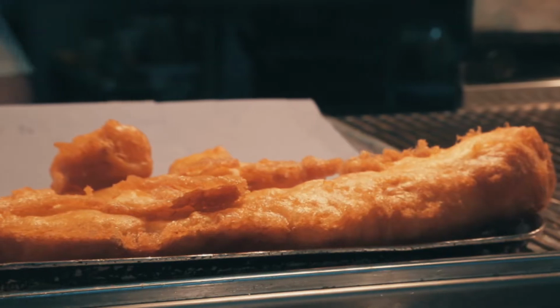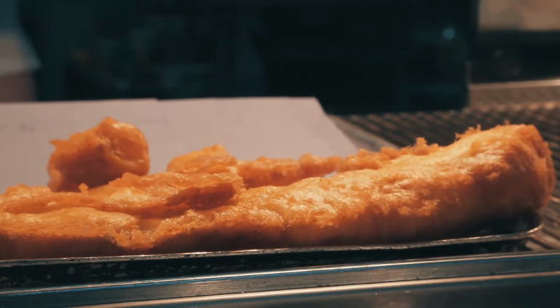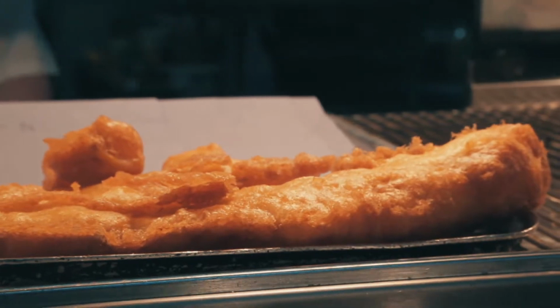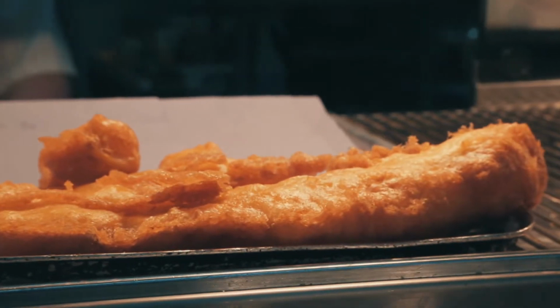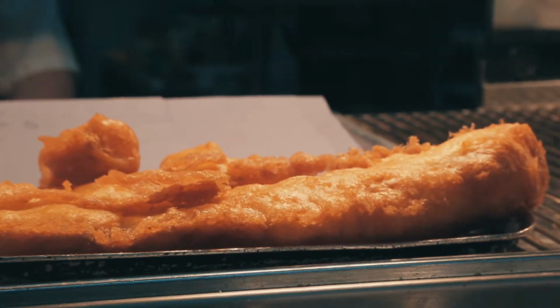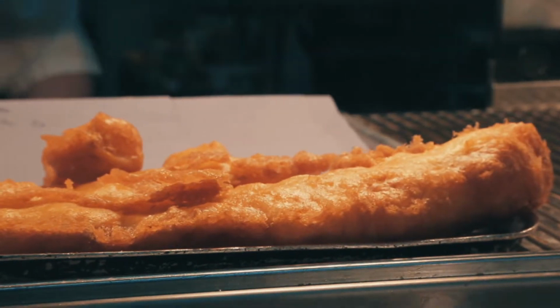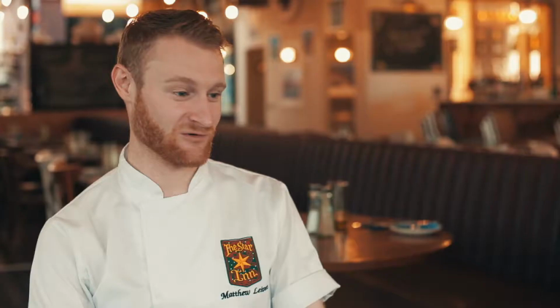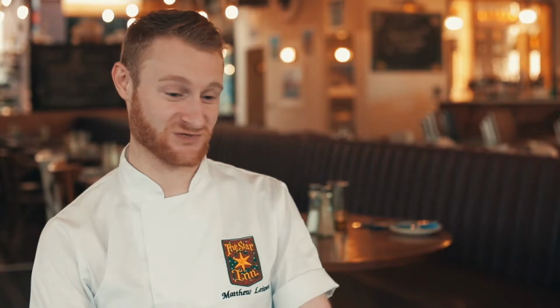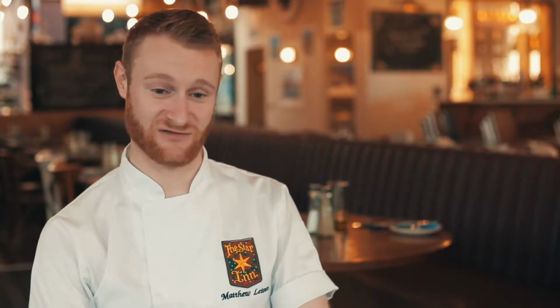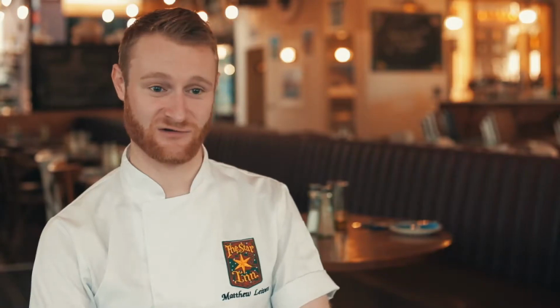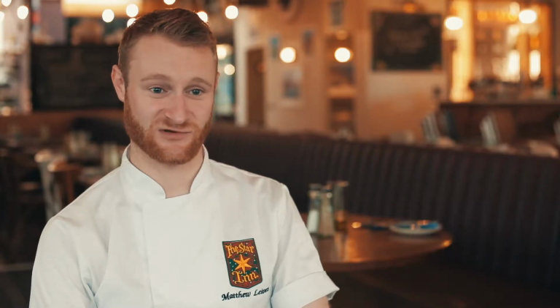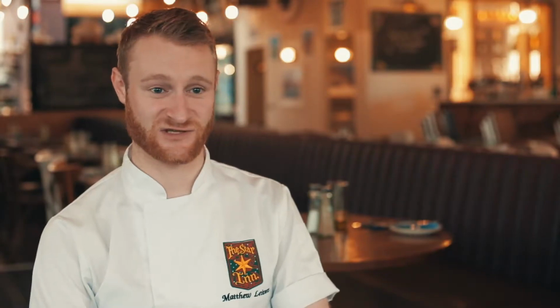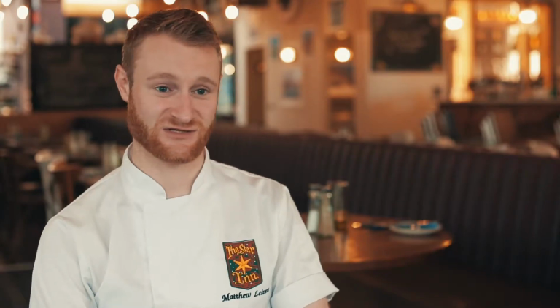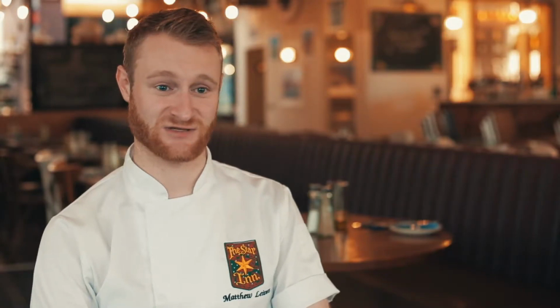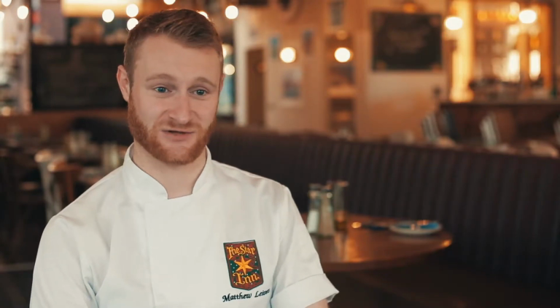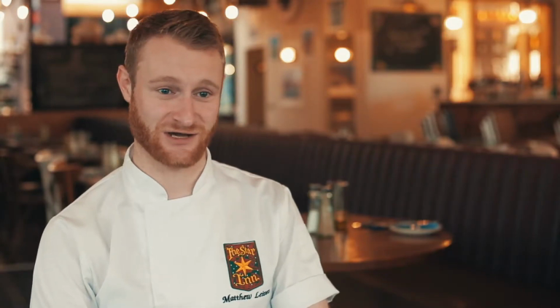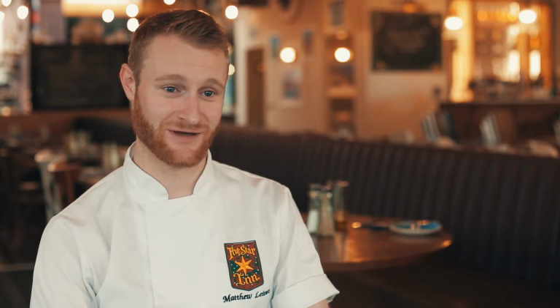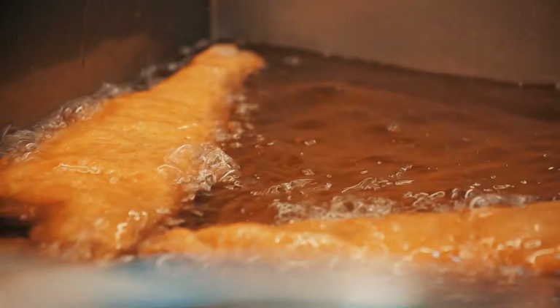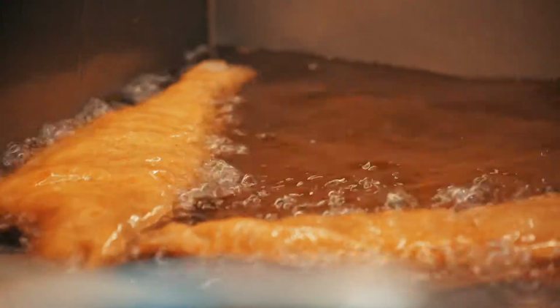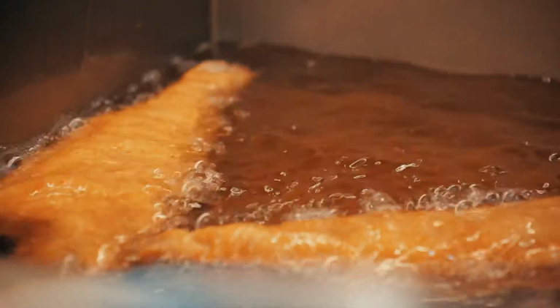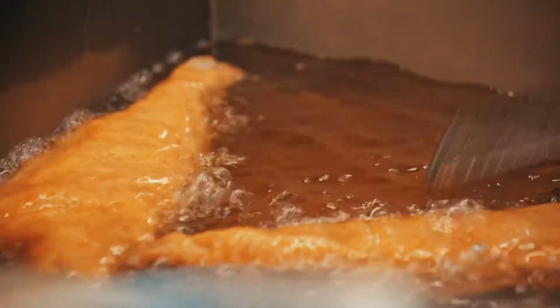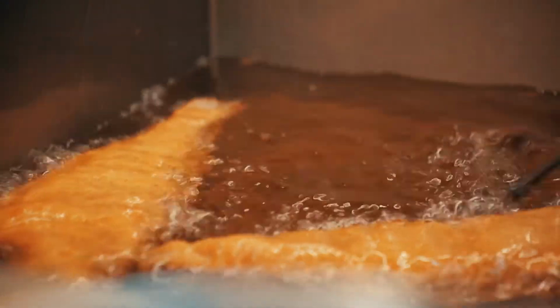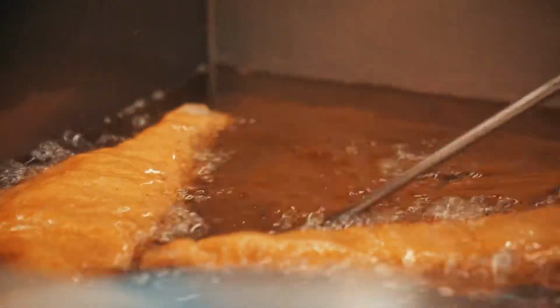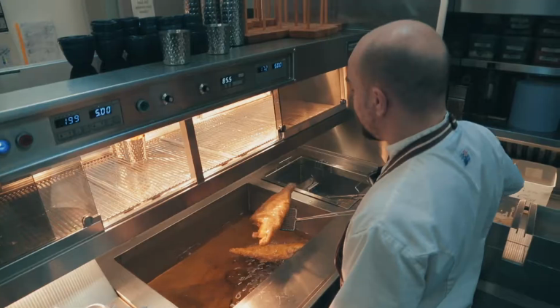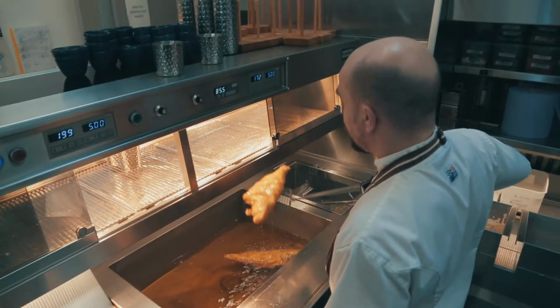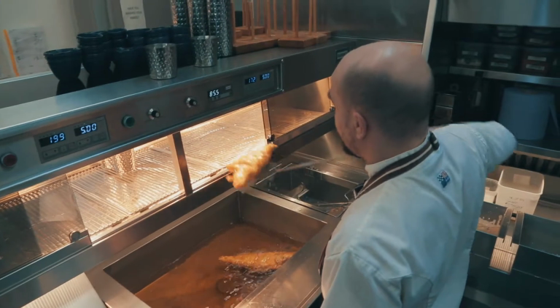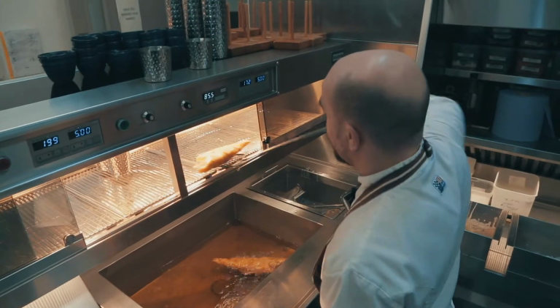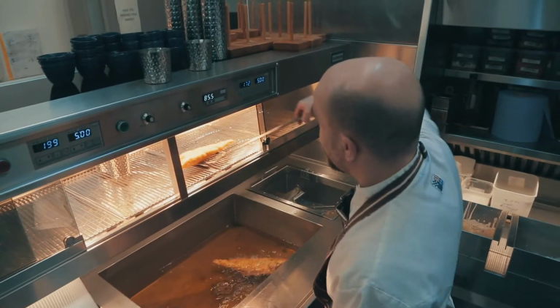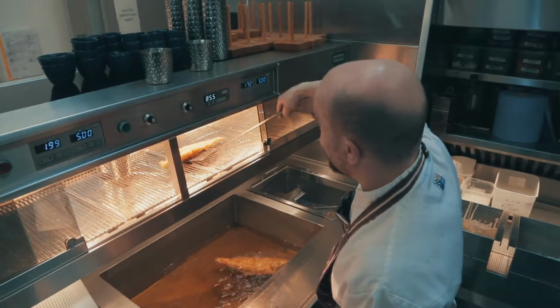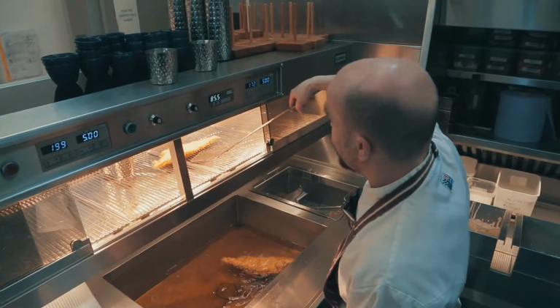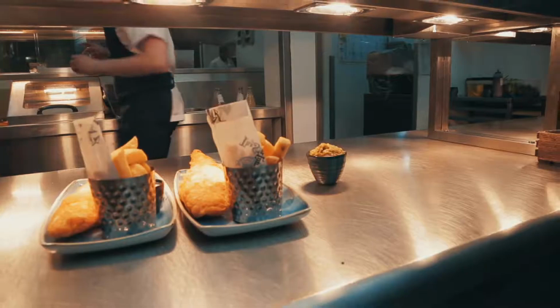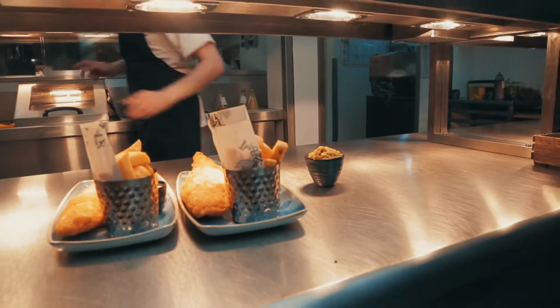We've done parties of up to even a hundred fish and chips at one time and we just keep going — they keep coming out and we keep sending them out.